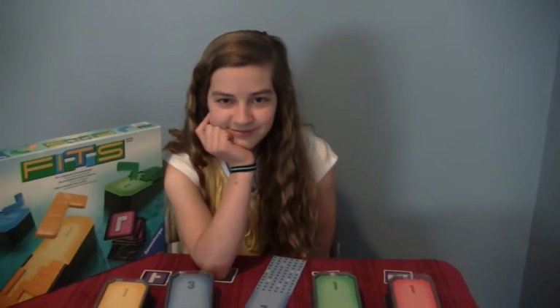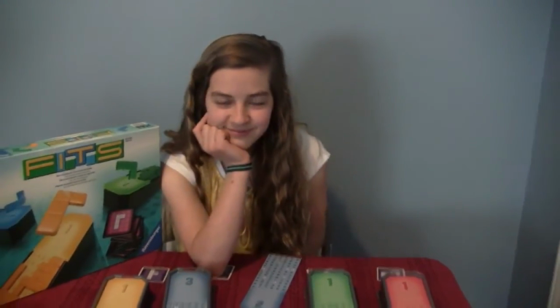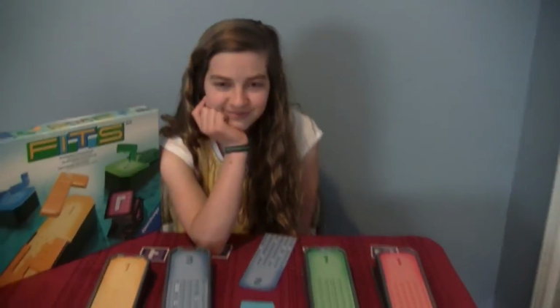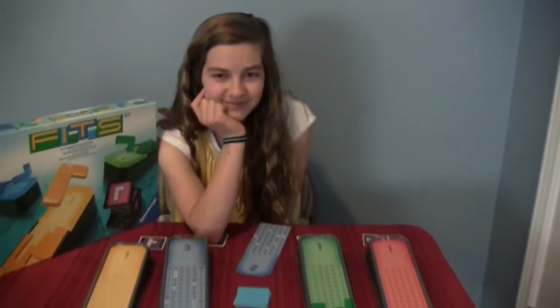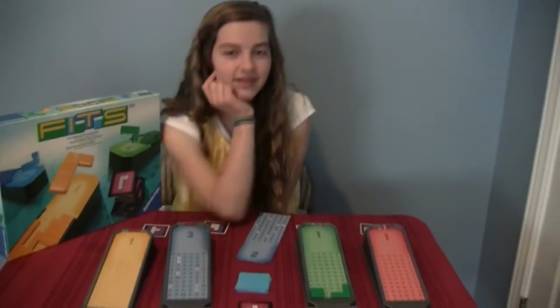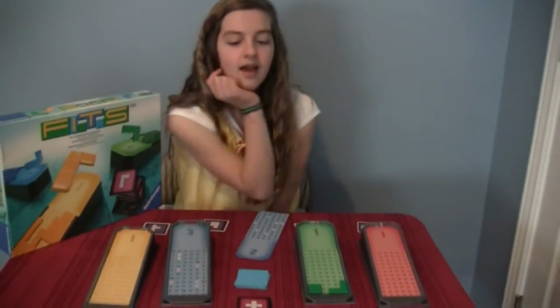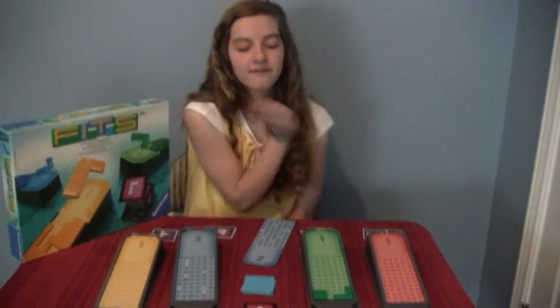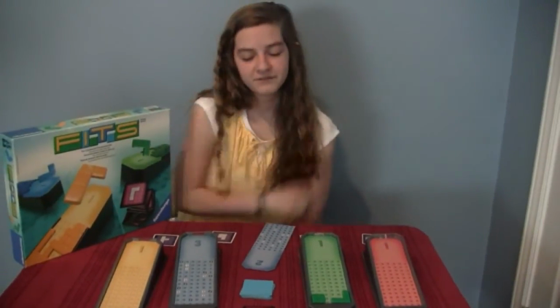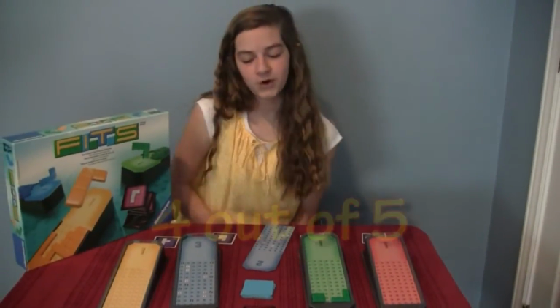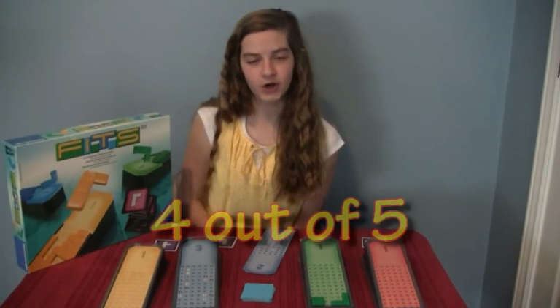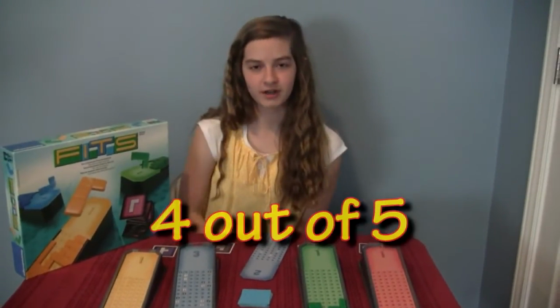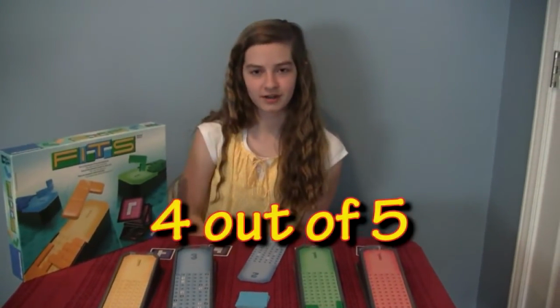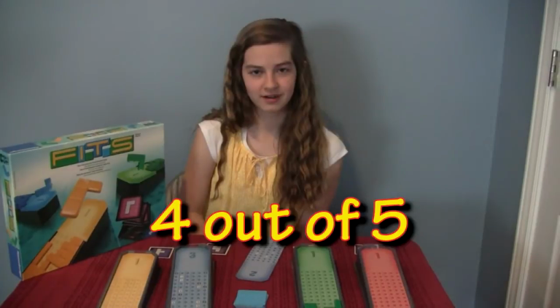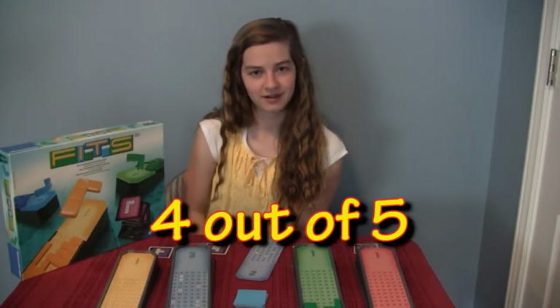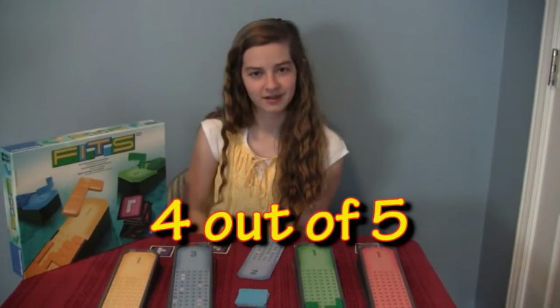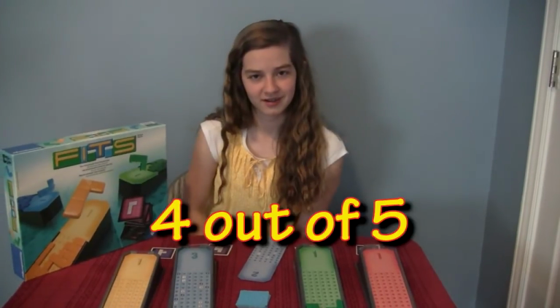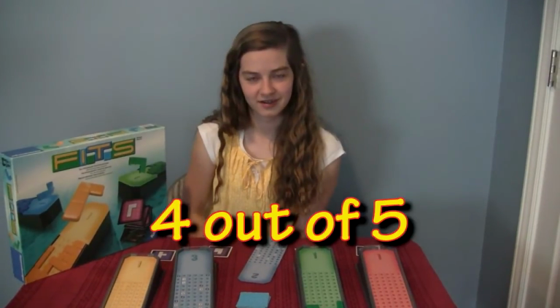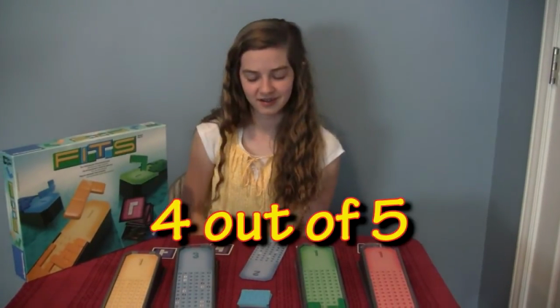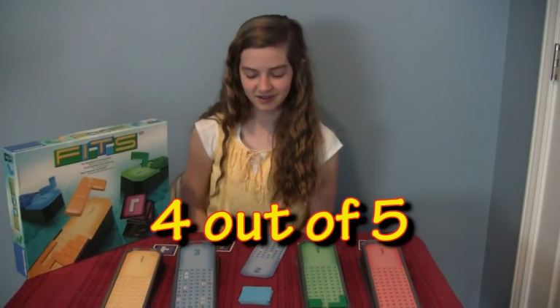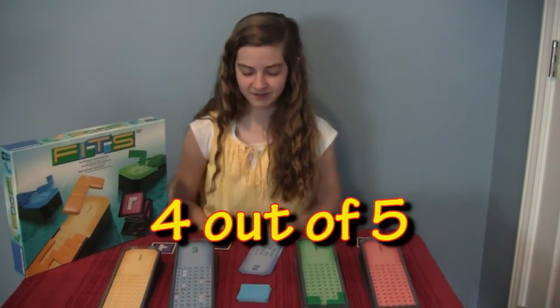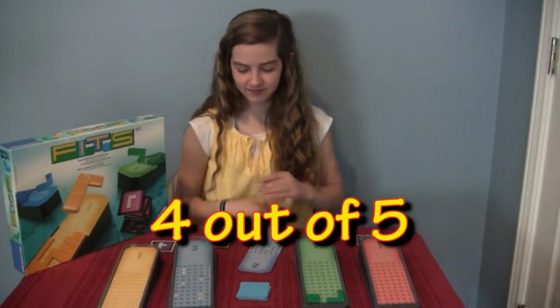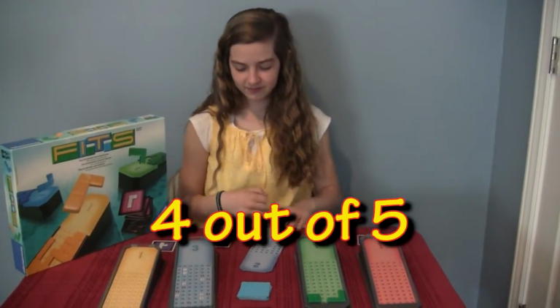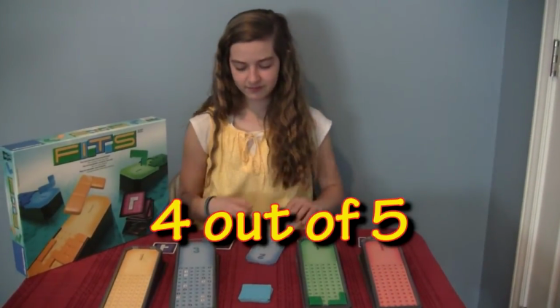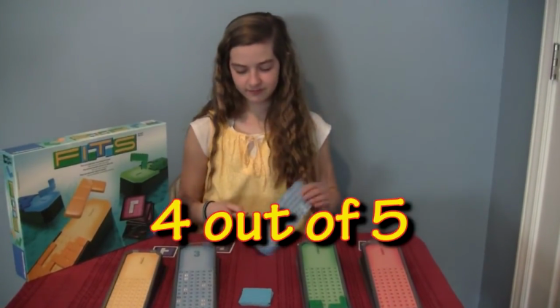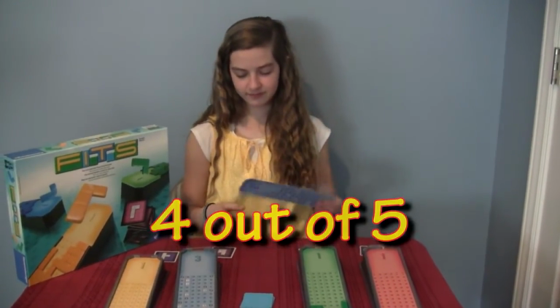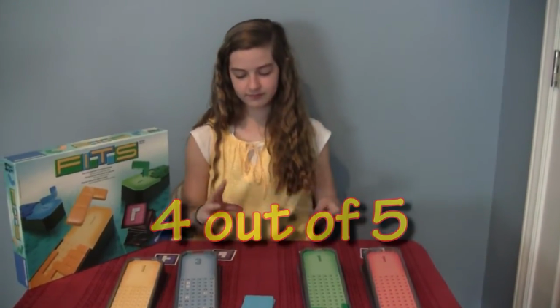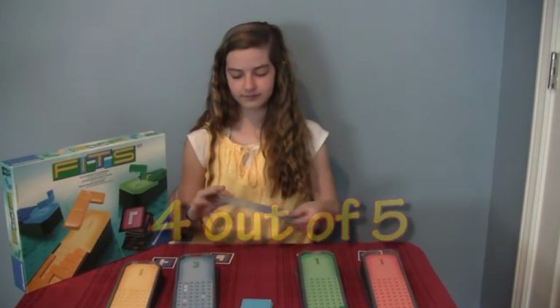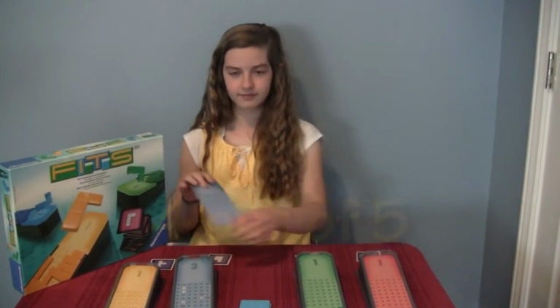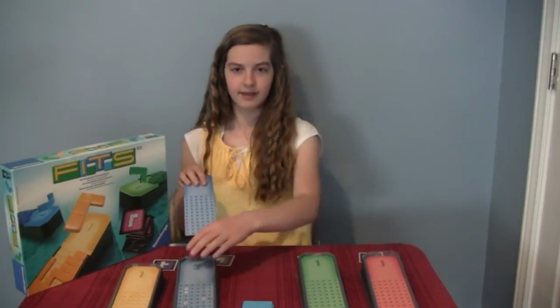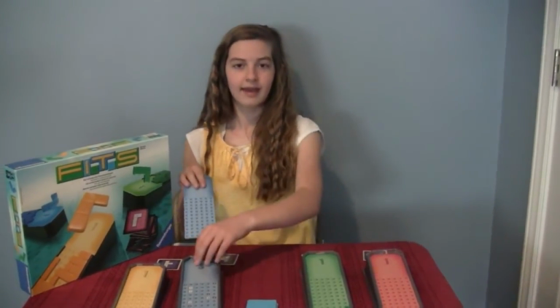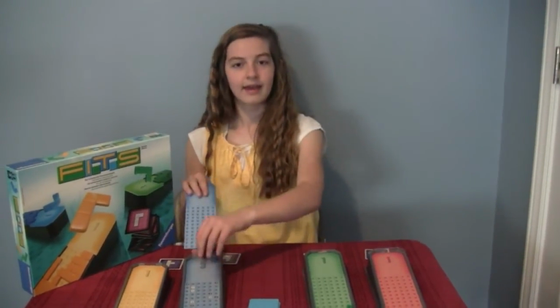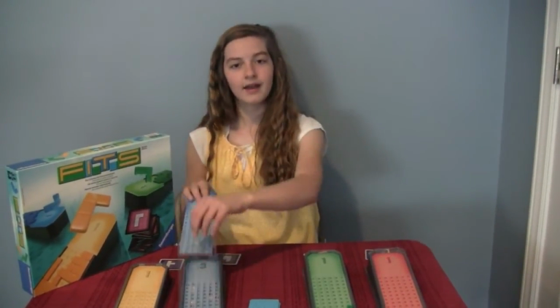What would you rate FITS? Four — four out of five. Awesome. Thanks, Brooke.